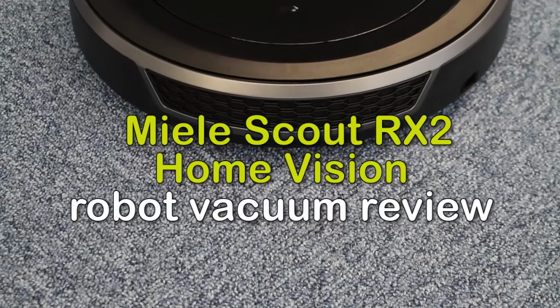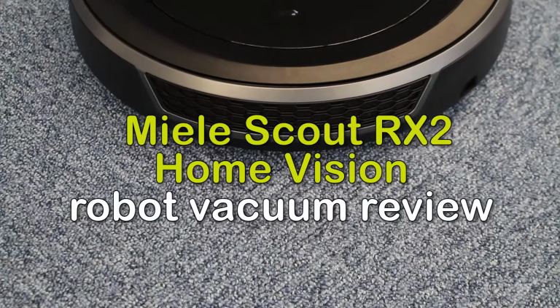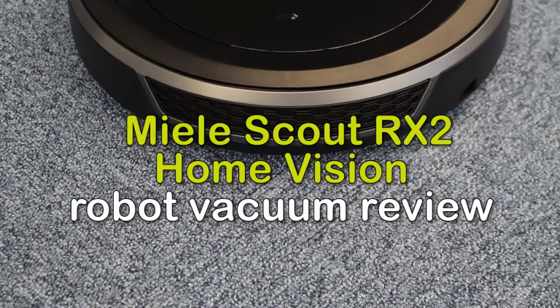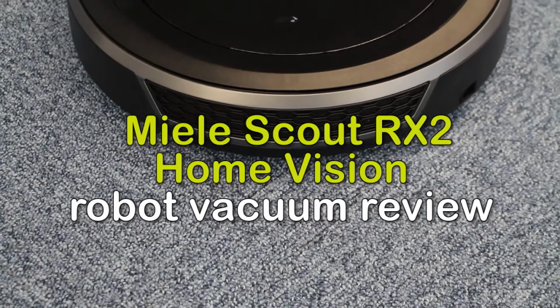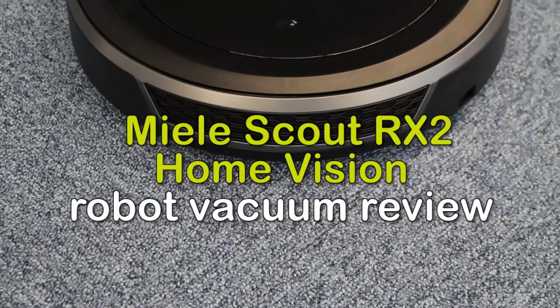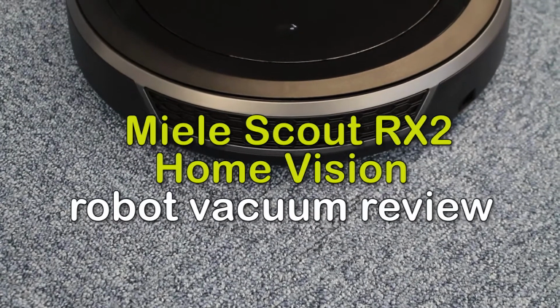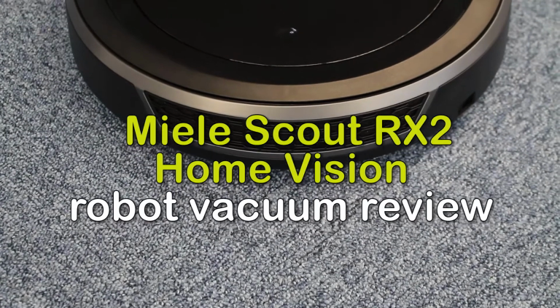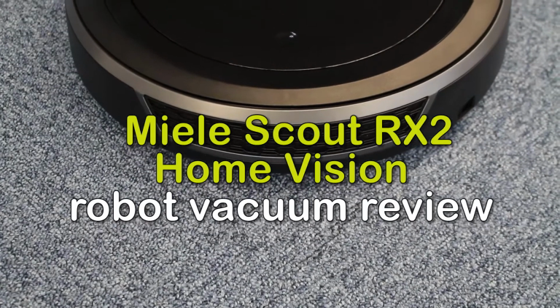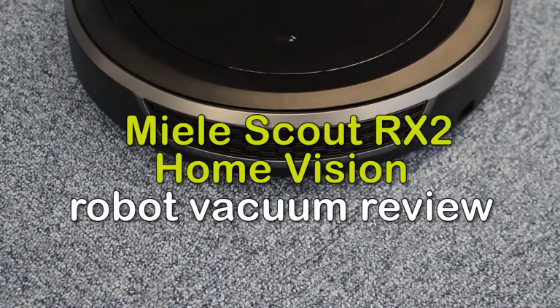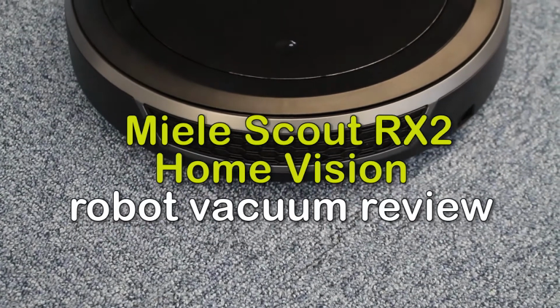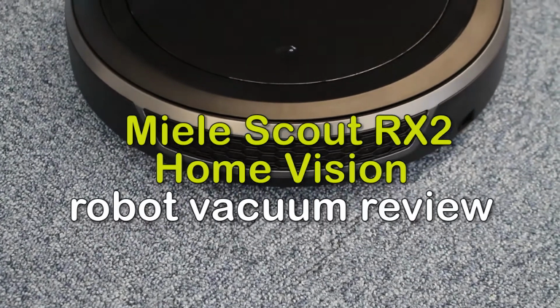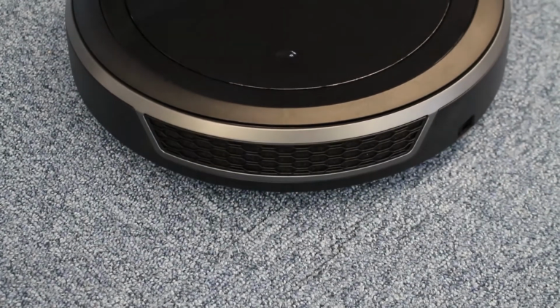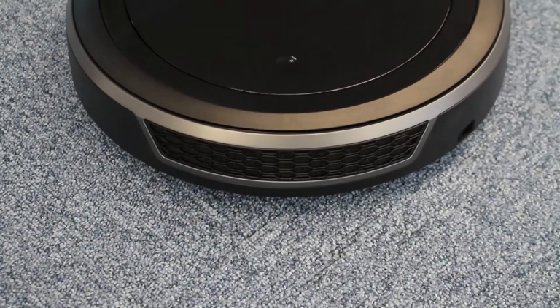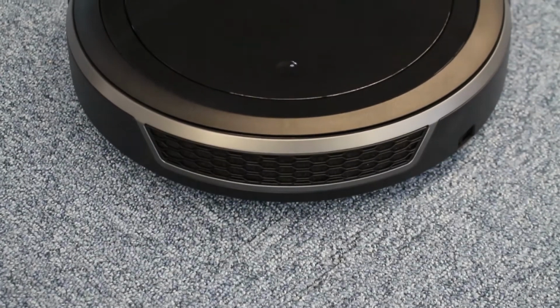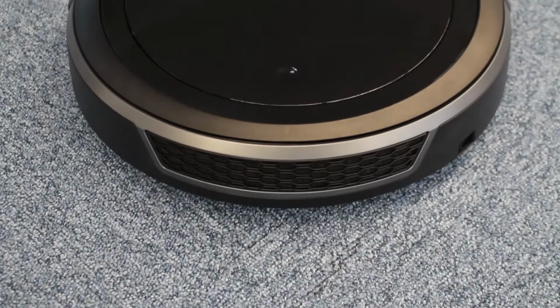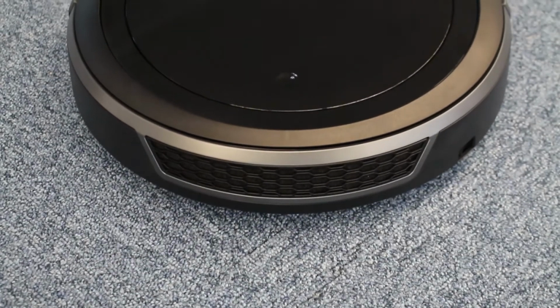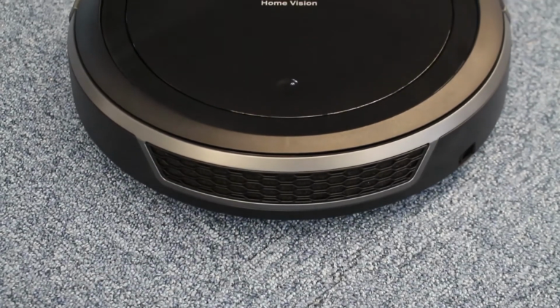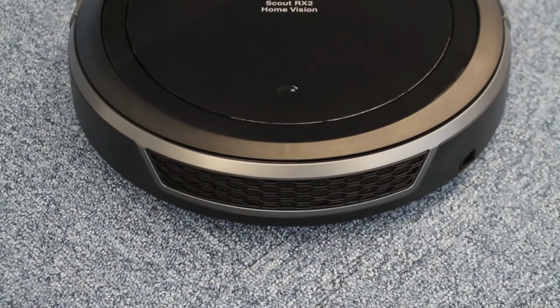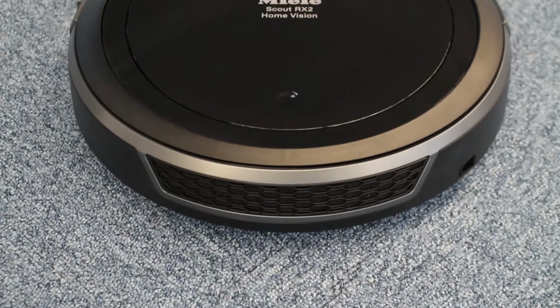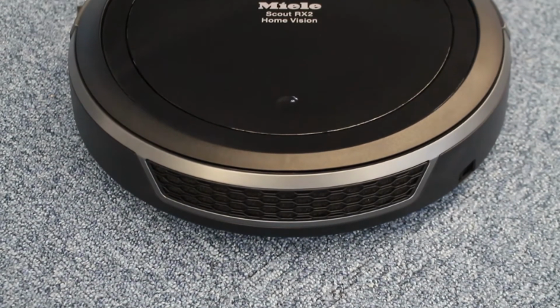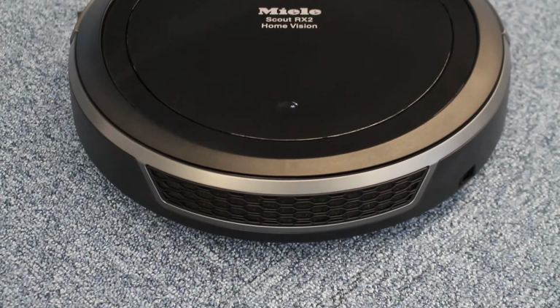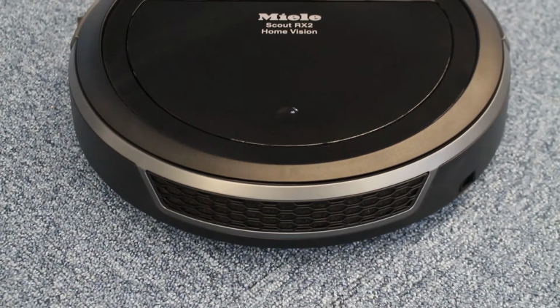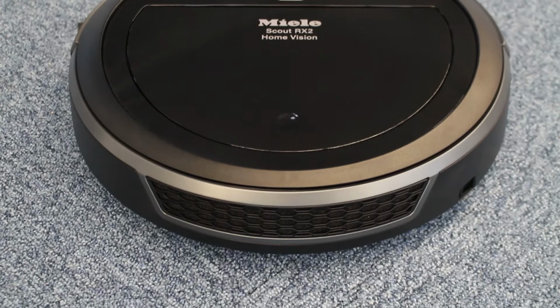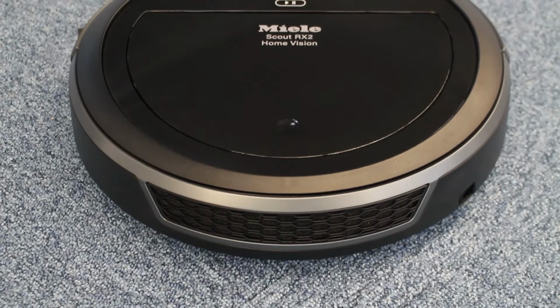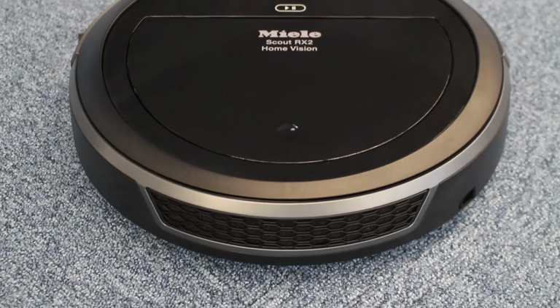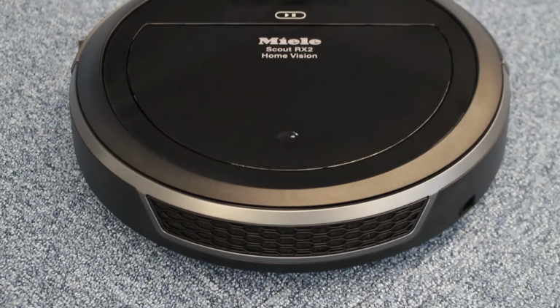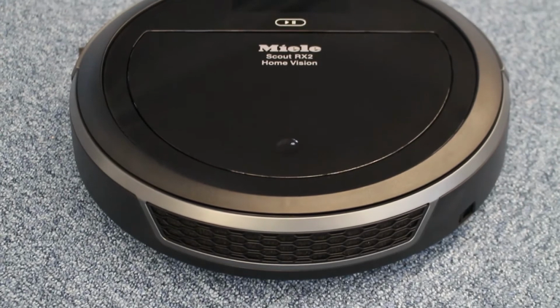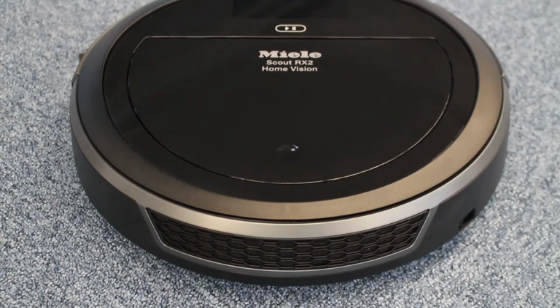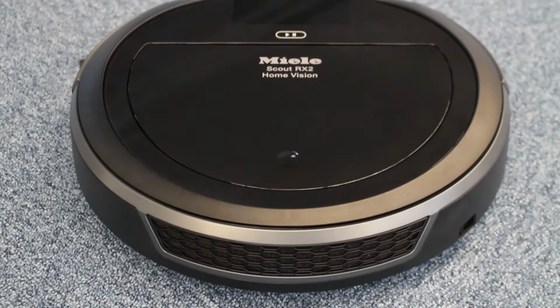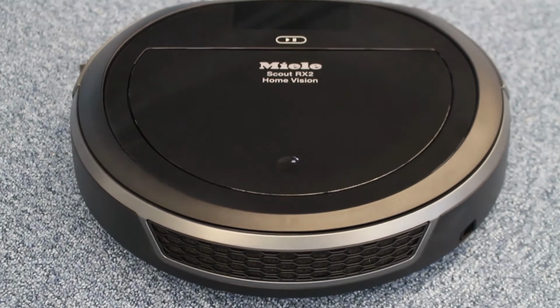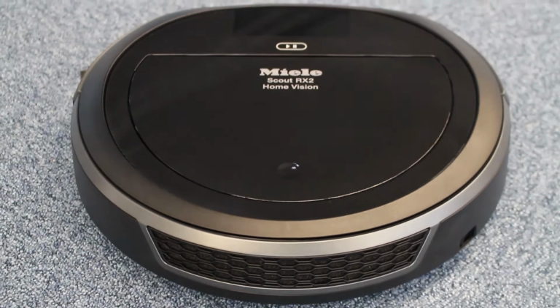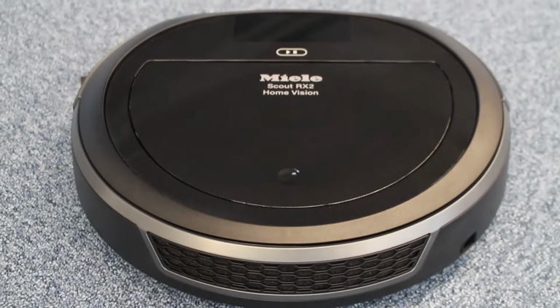Hello, here is the review of the newest meal, ScoutRx2 Robot Vacuum, HomeVision Edition.